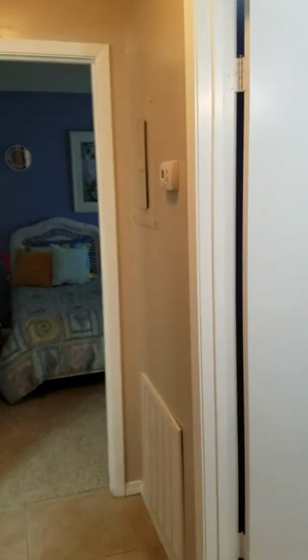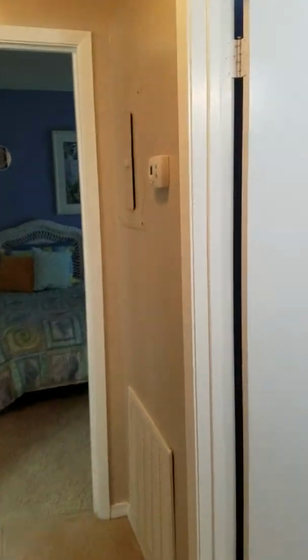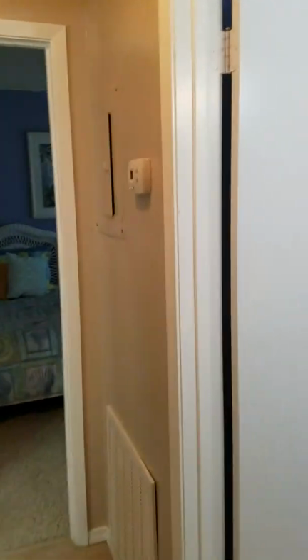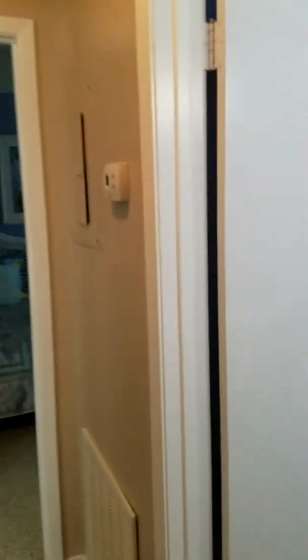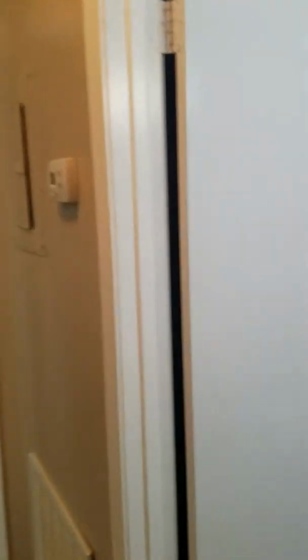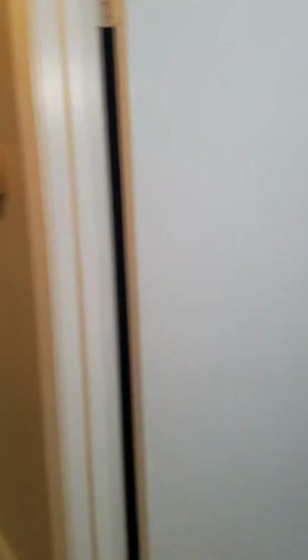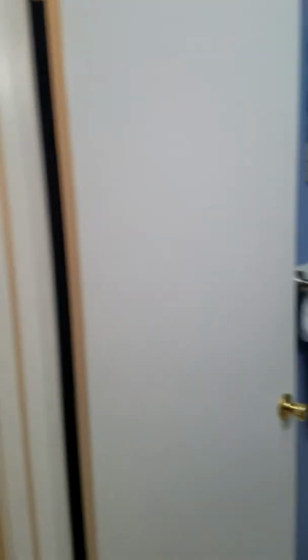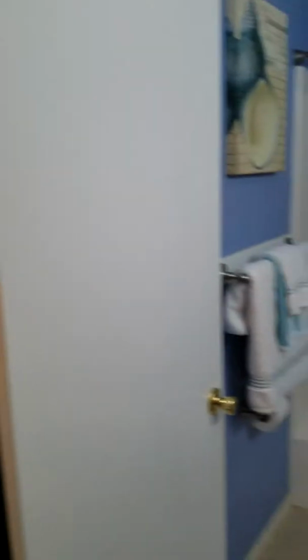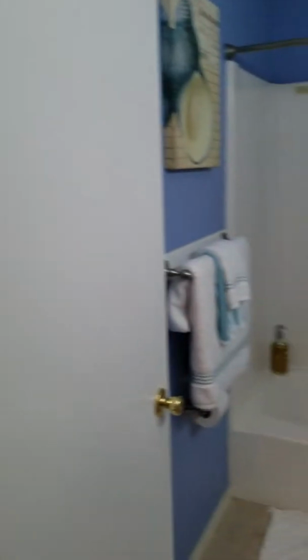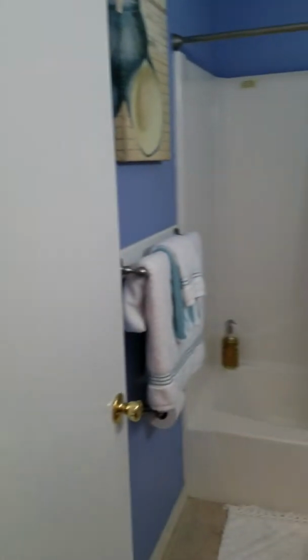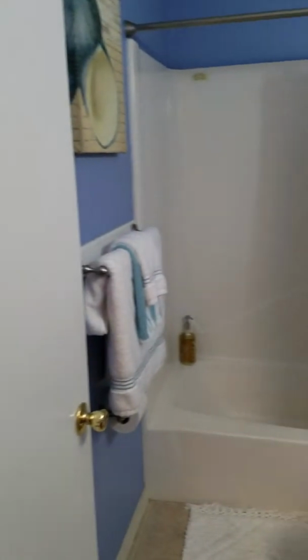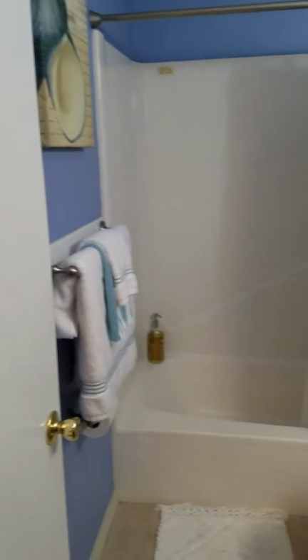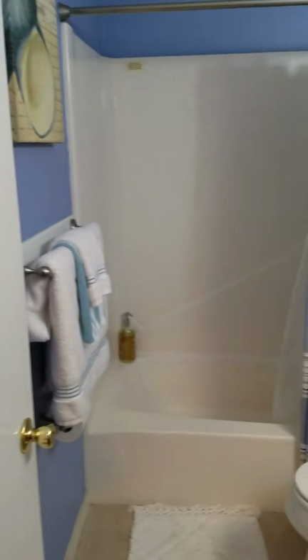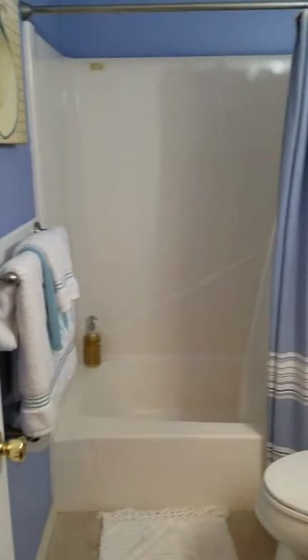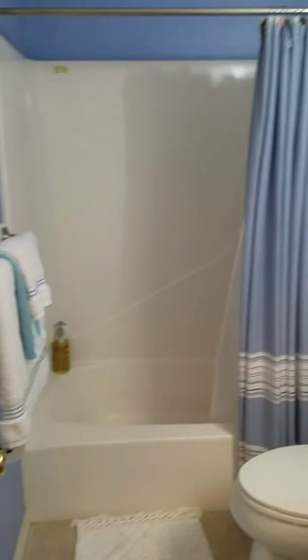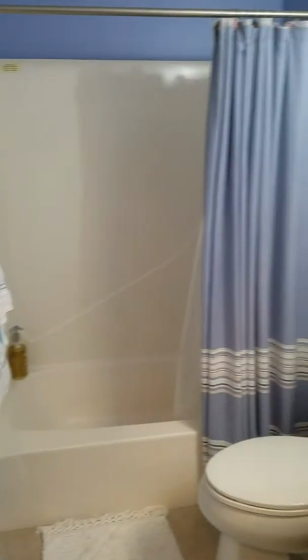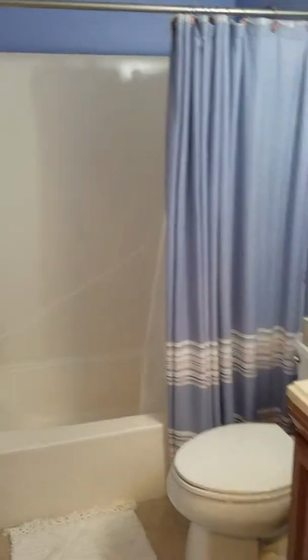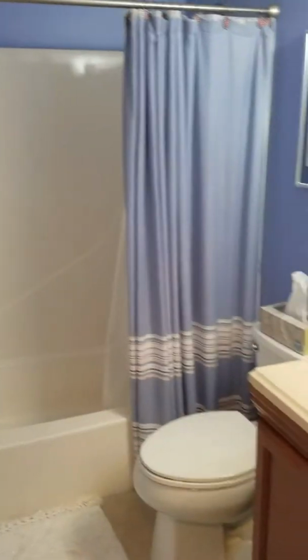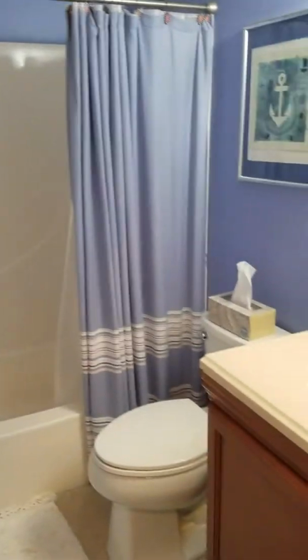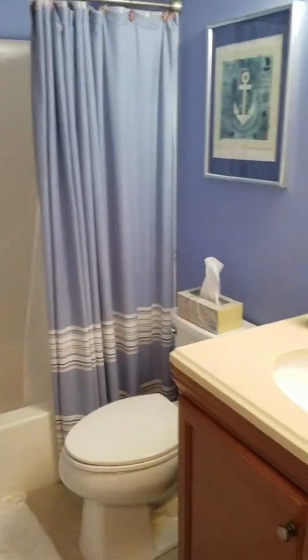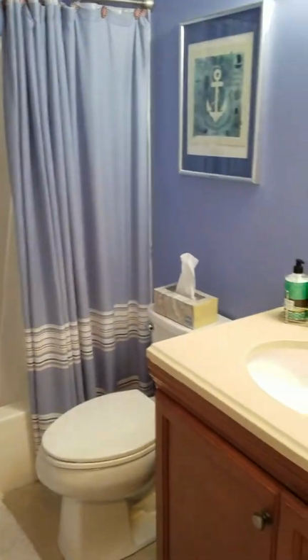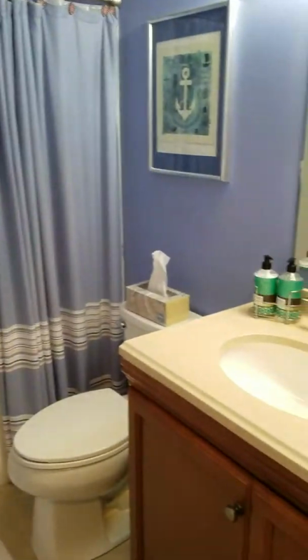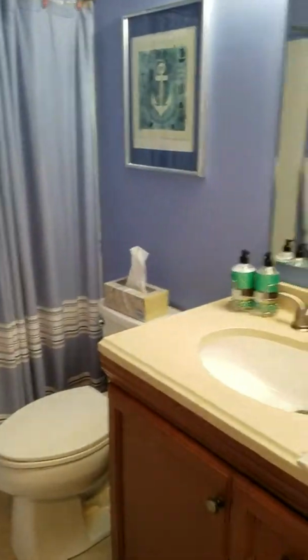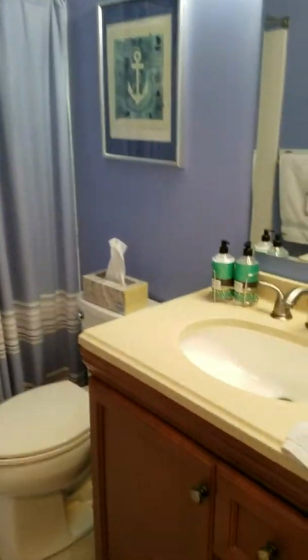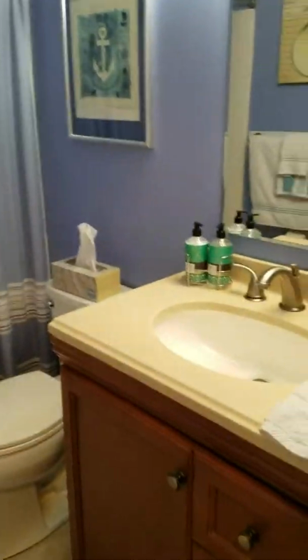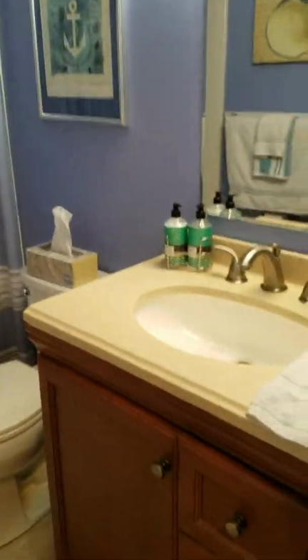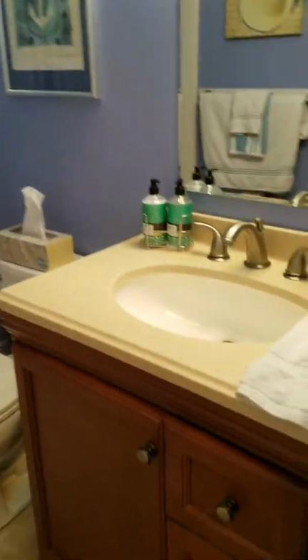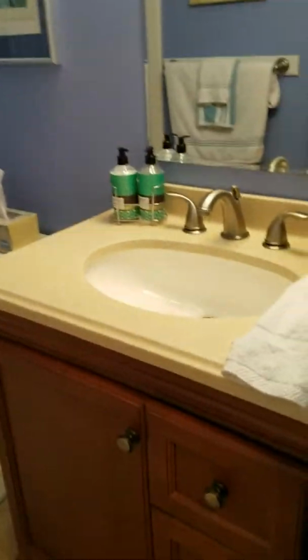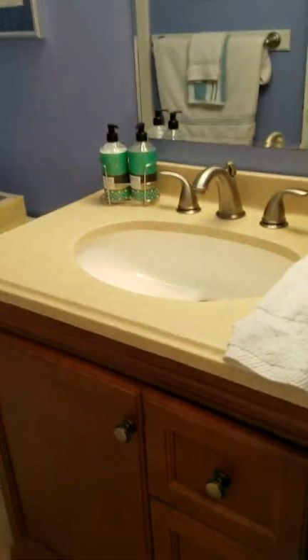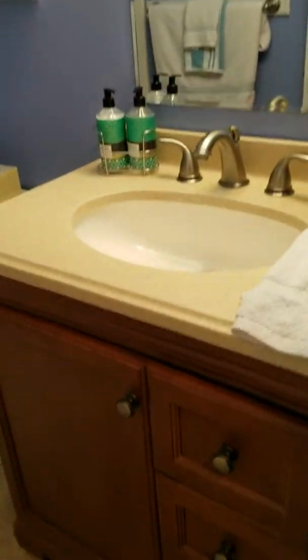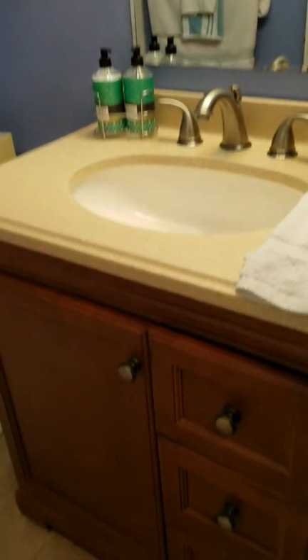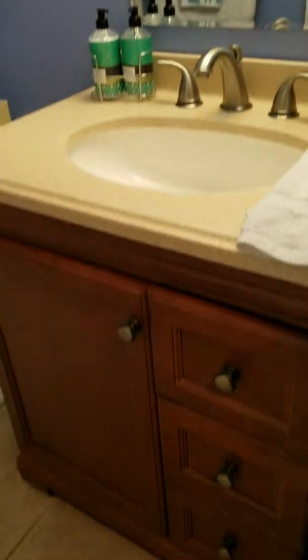So you've got a full bathroom here, which would also be for your guests. Nice vanity.